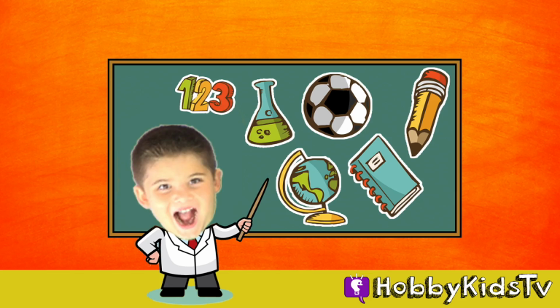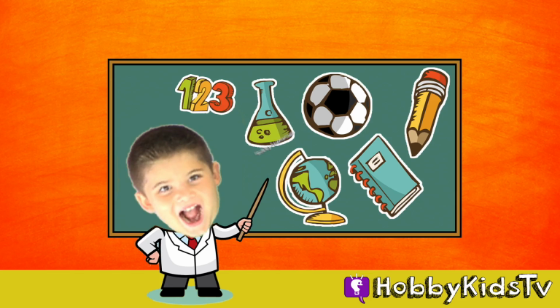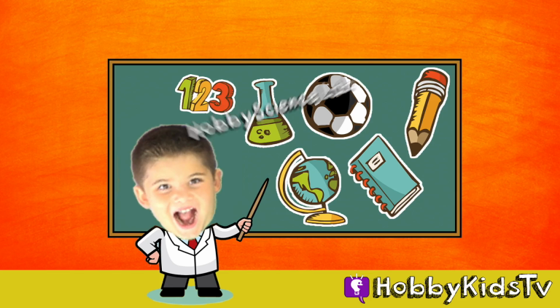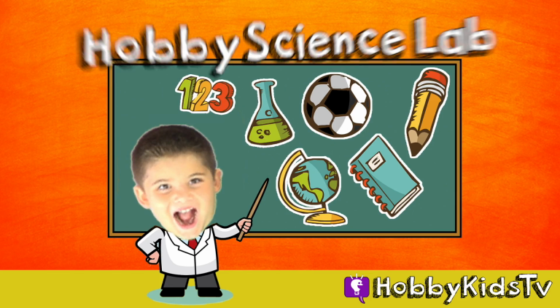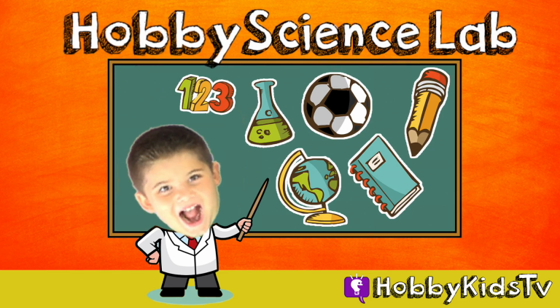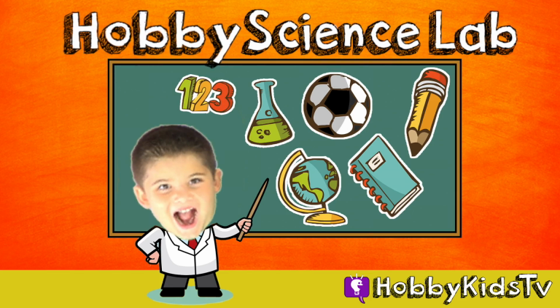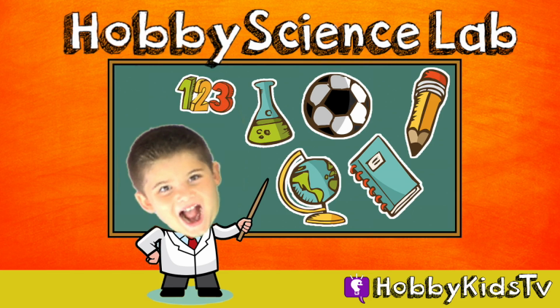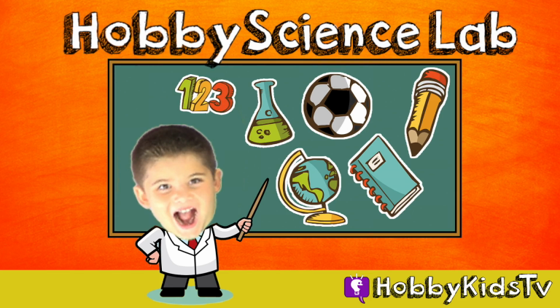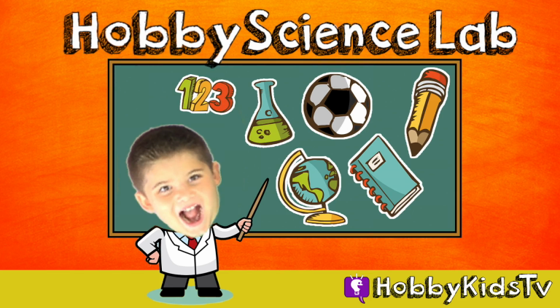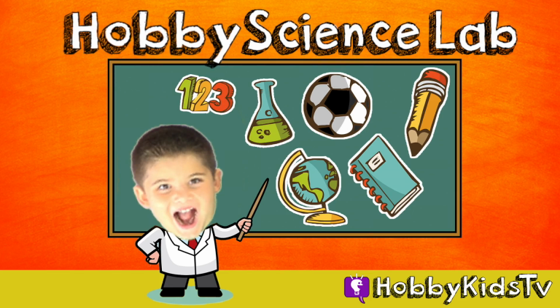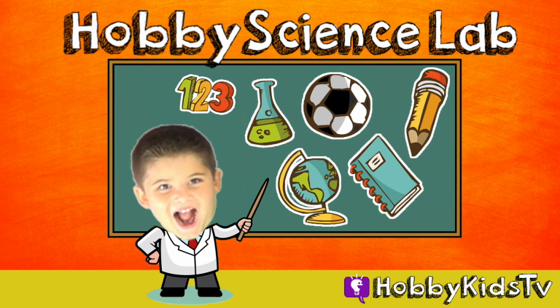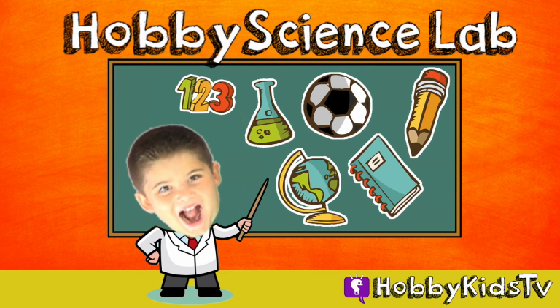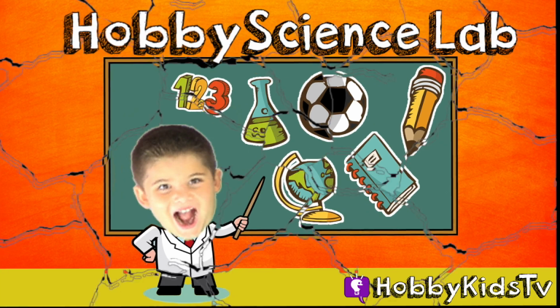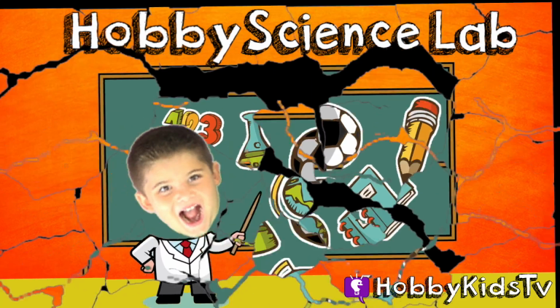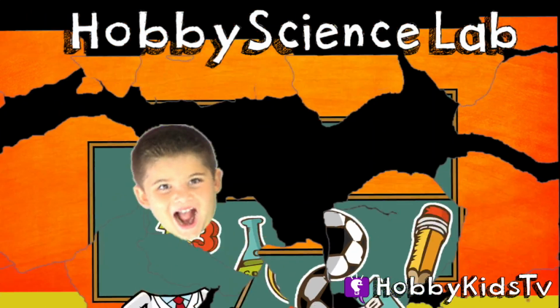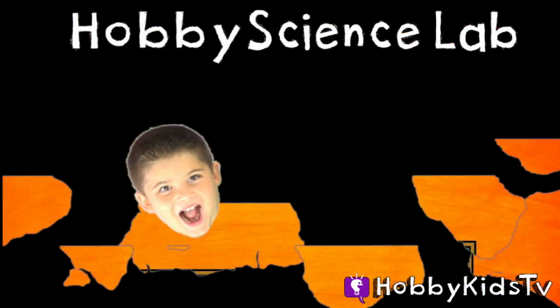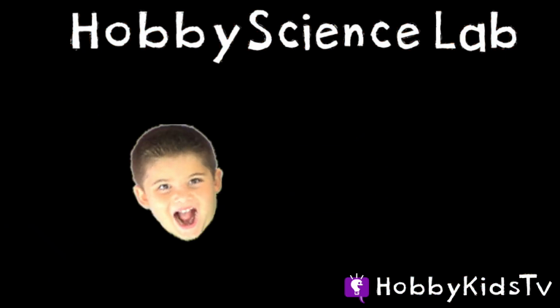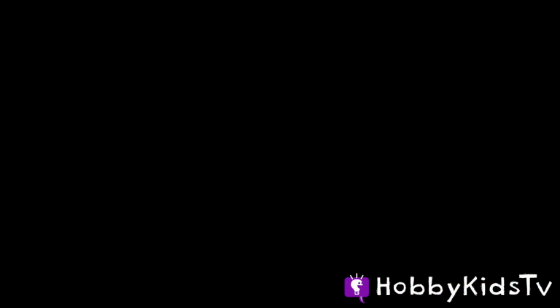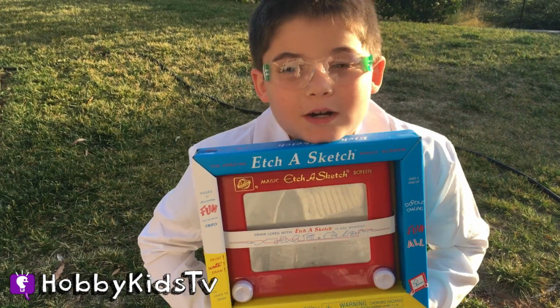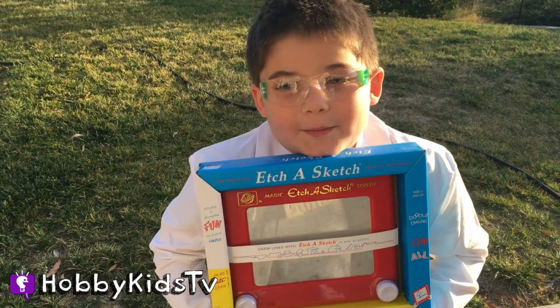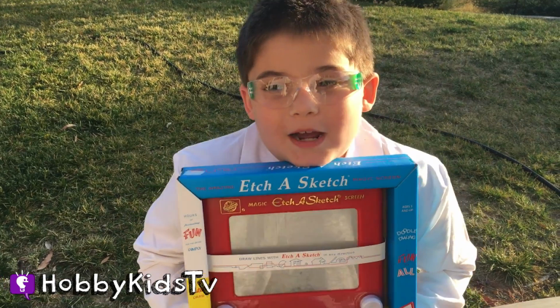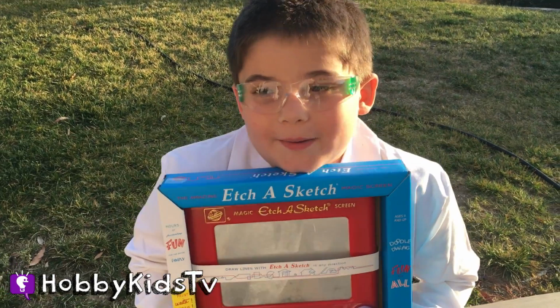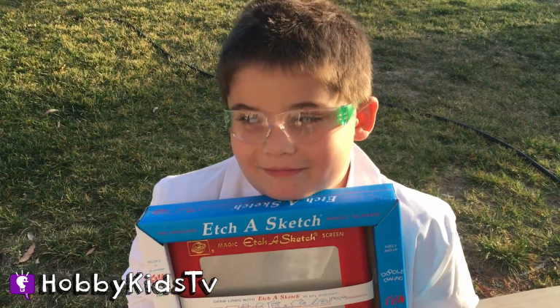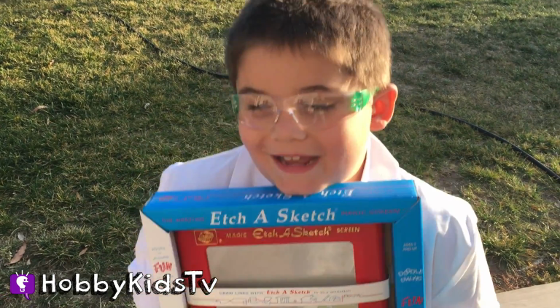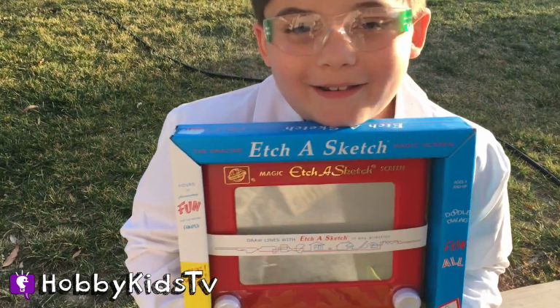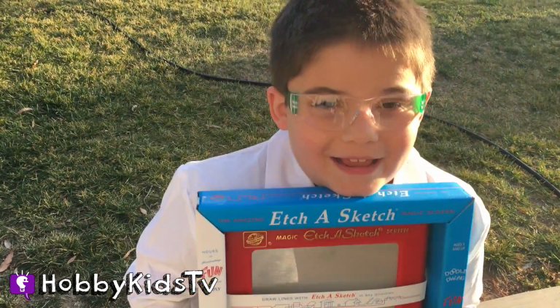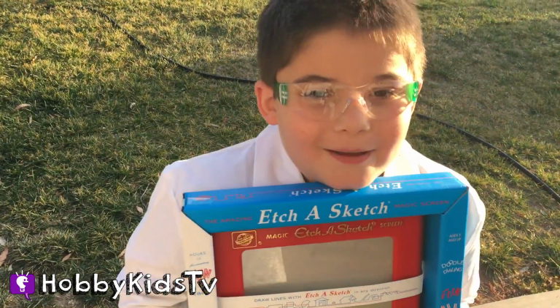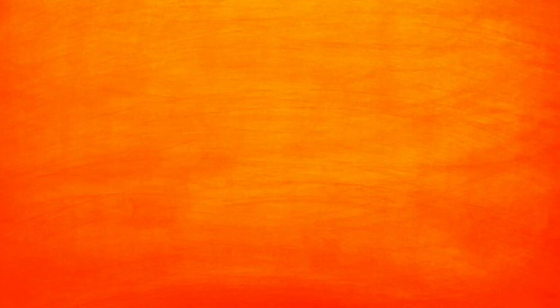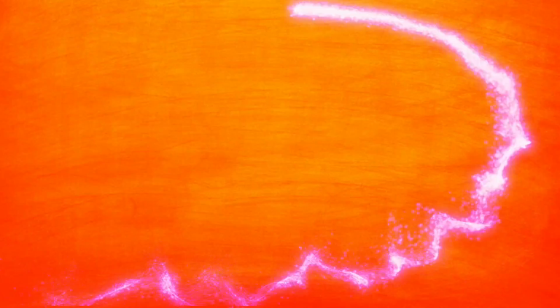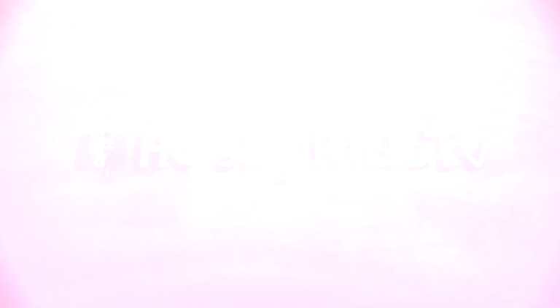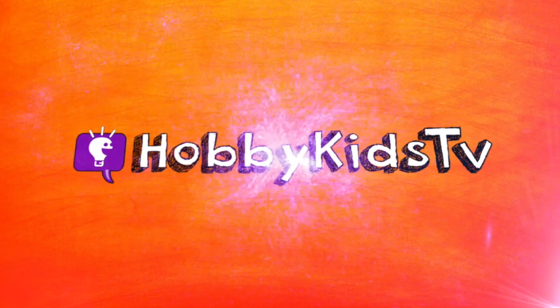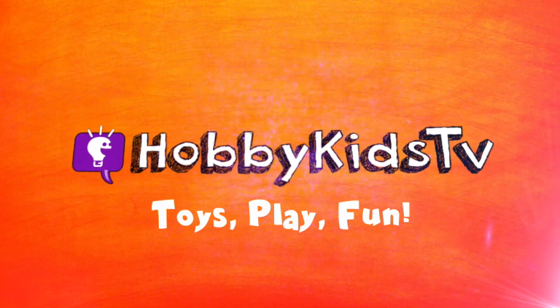Welcome to Hobby Science Lab! Hobby City!